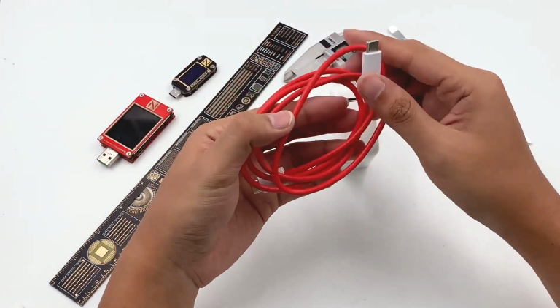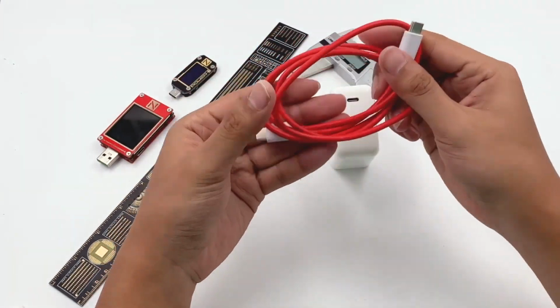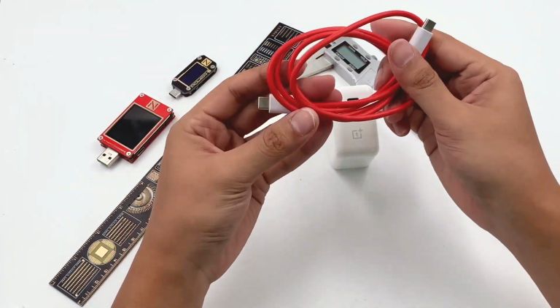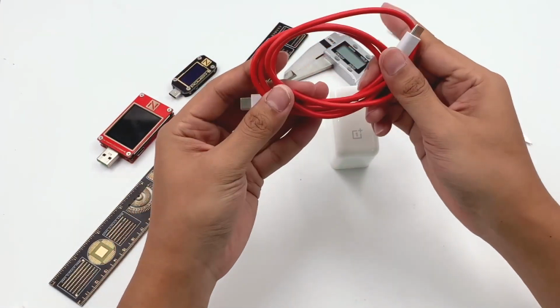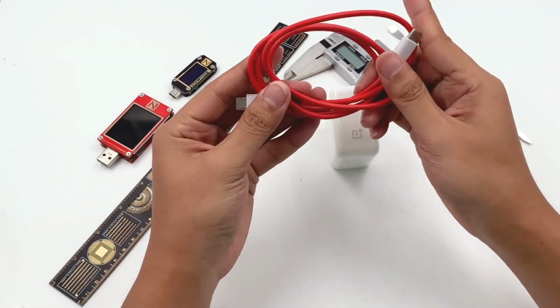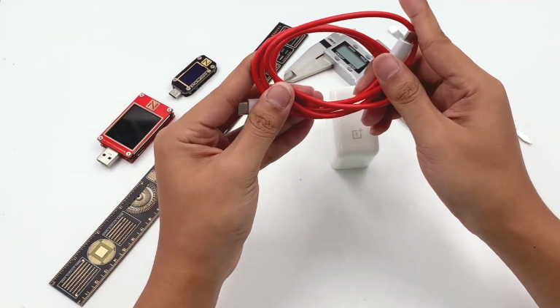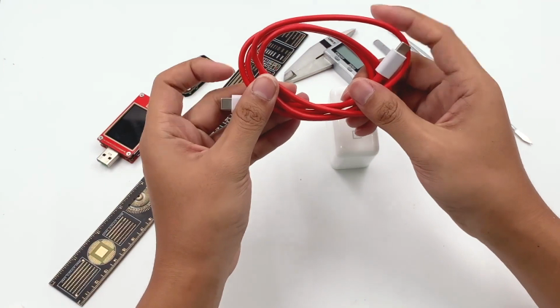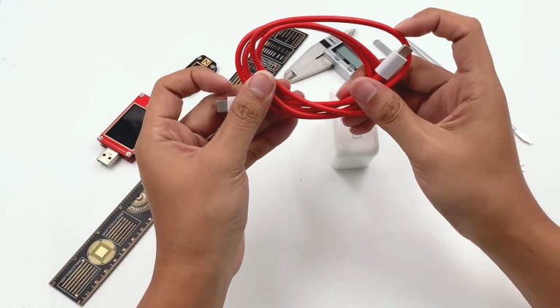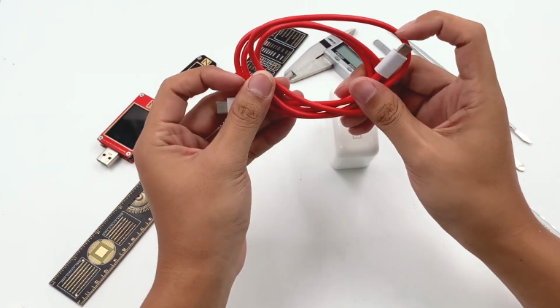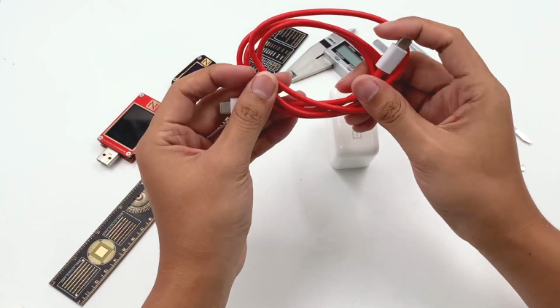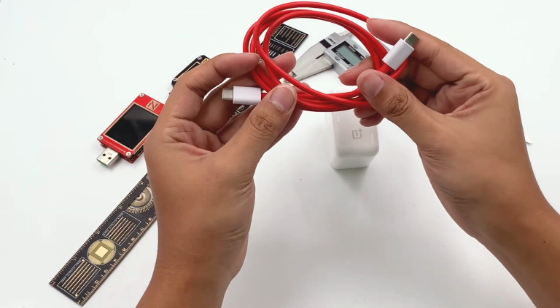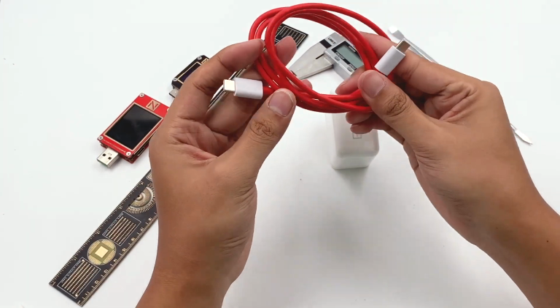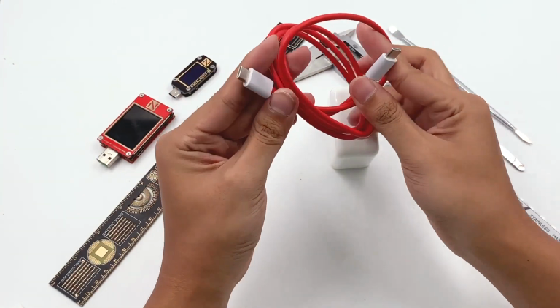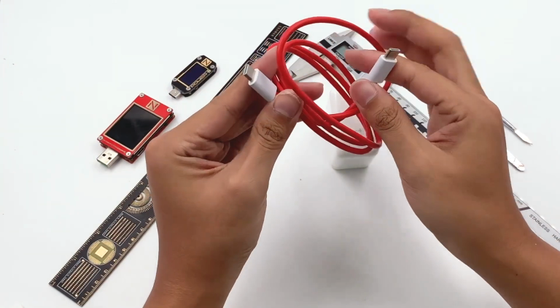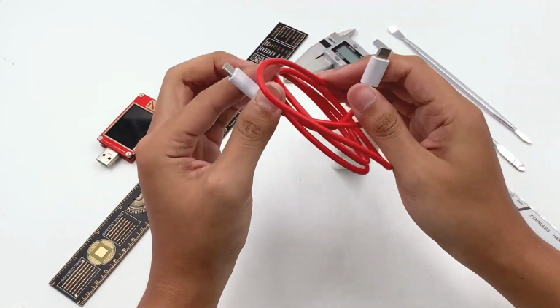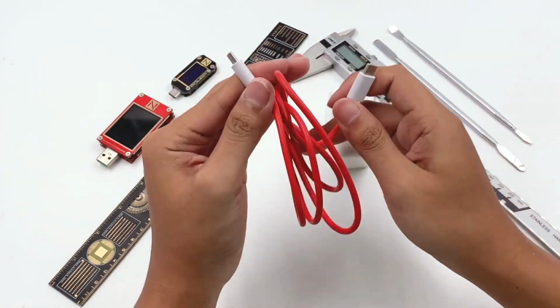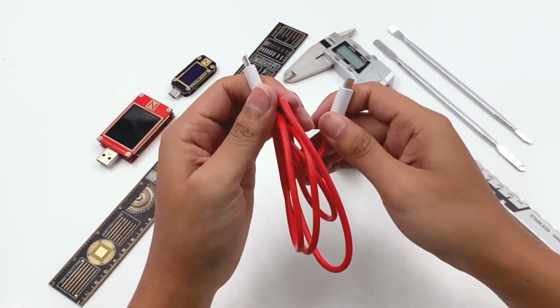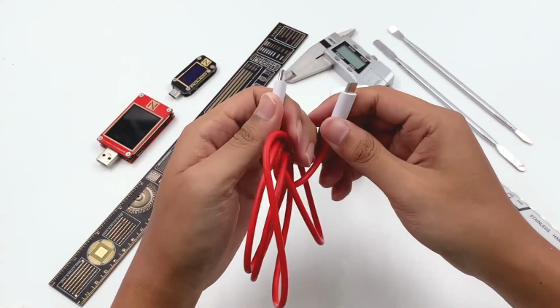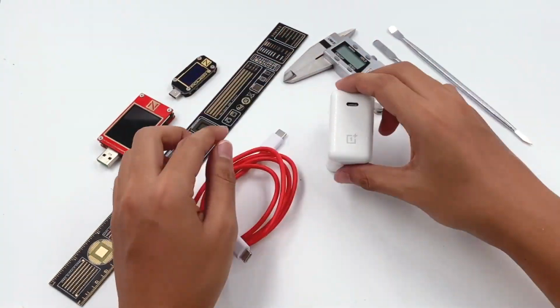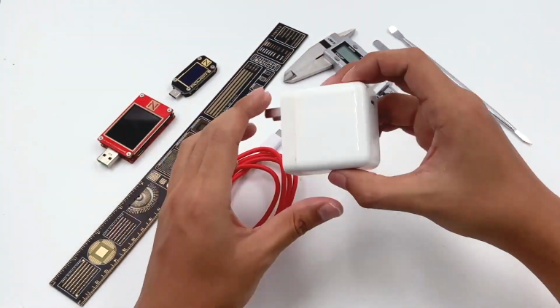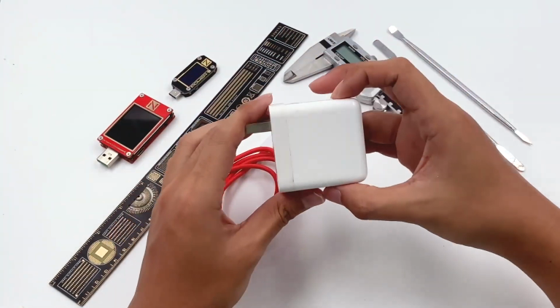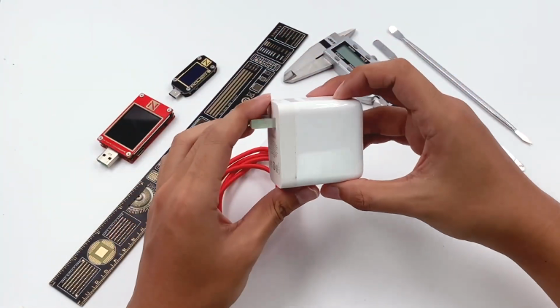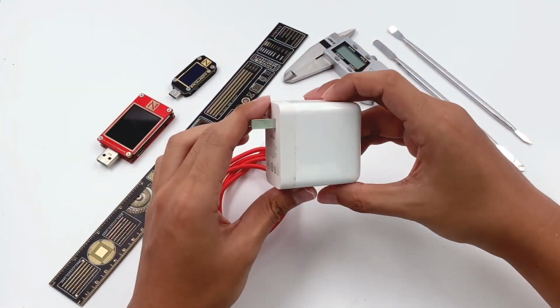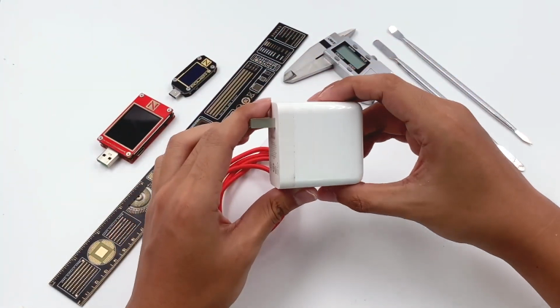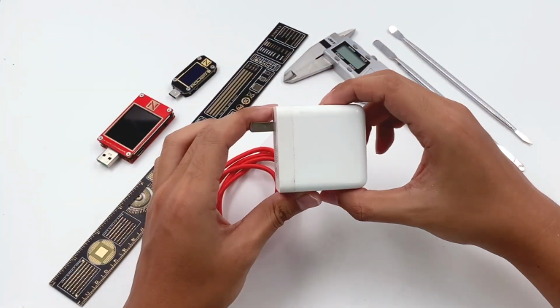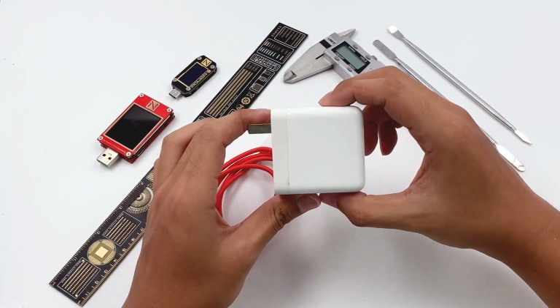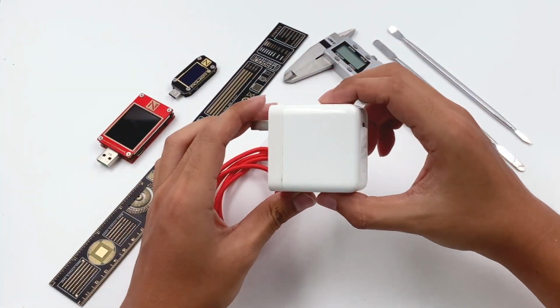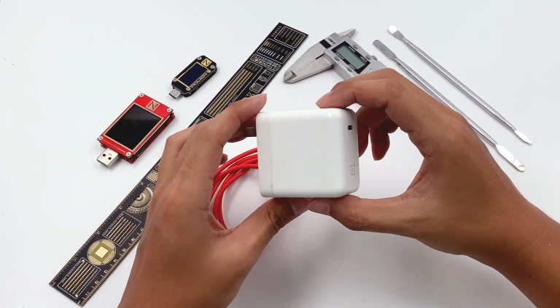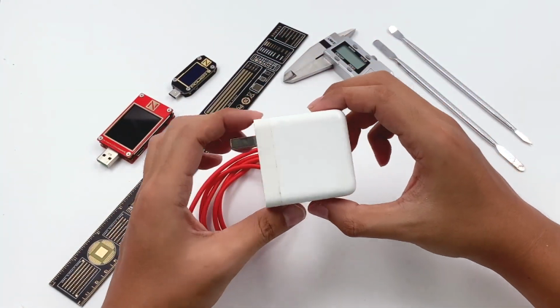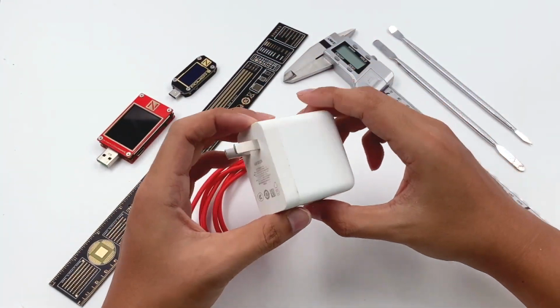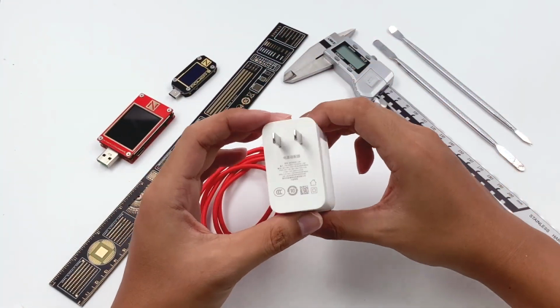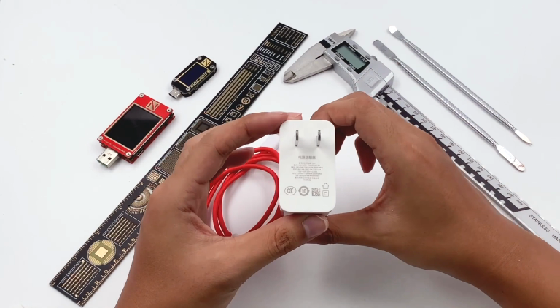This 6.5A cable is required if you want to charge your OnePlus phone. Let's start today's video.